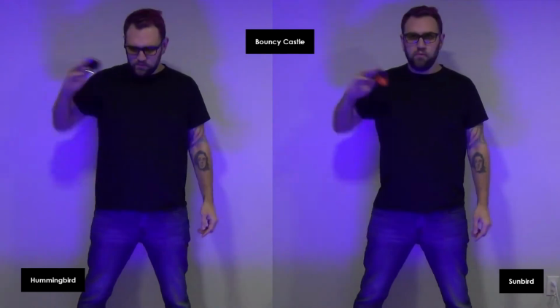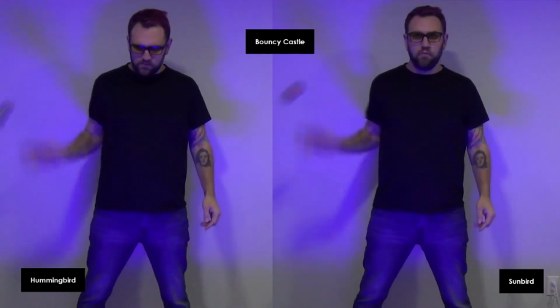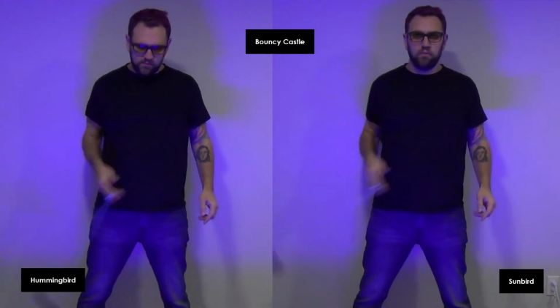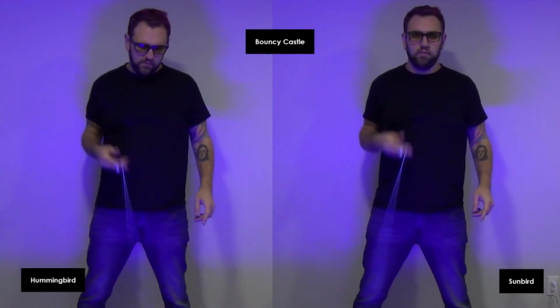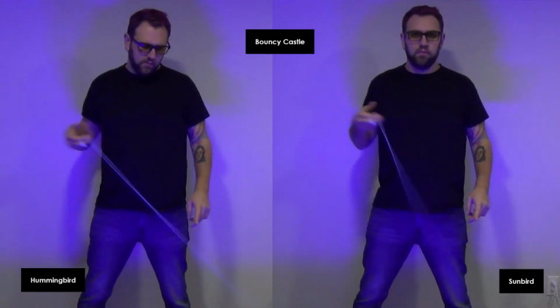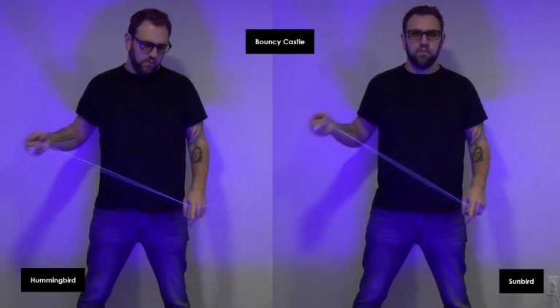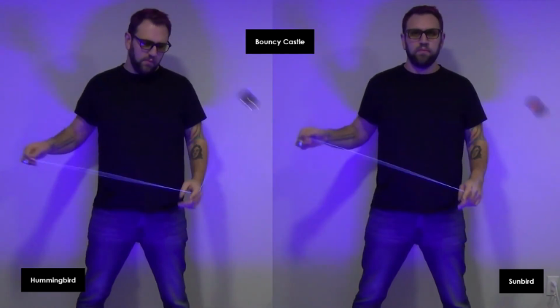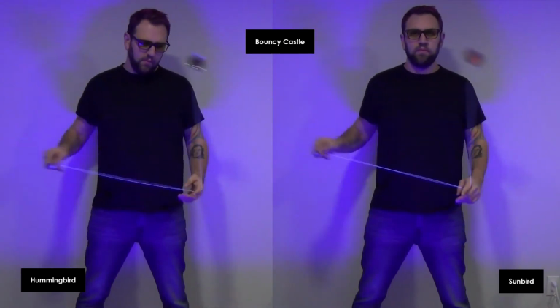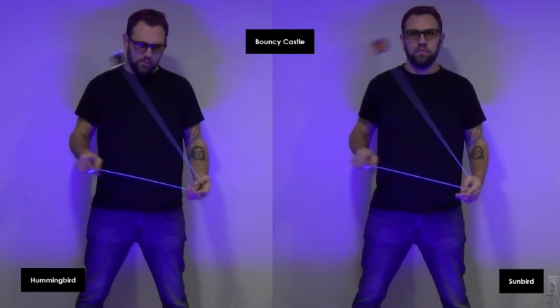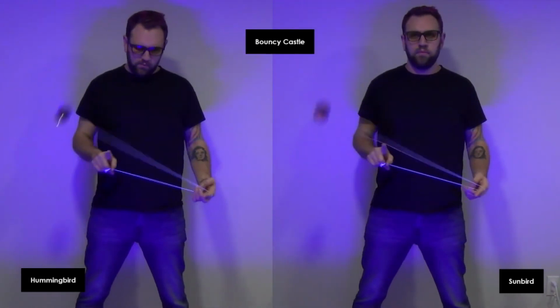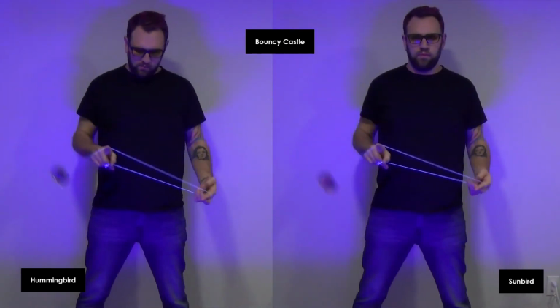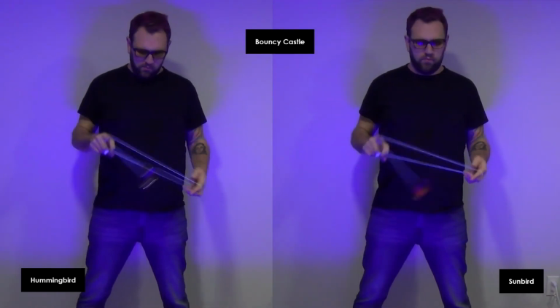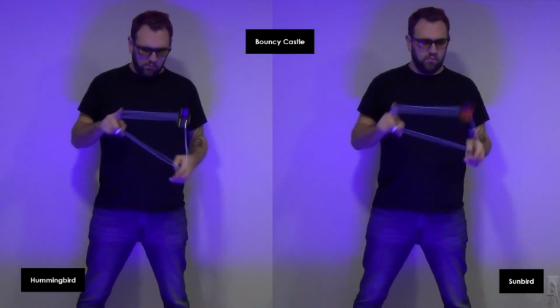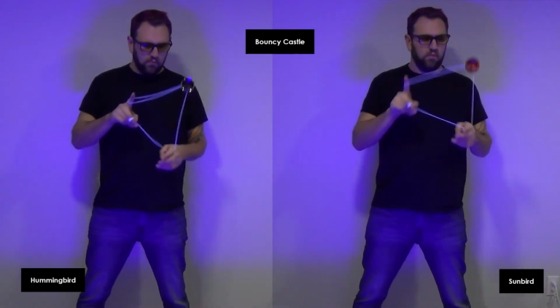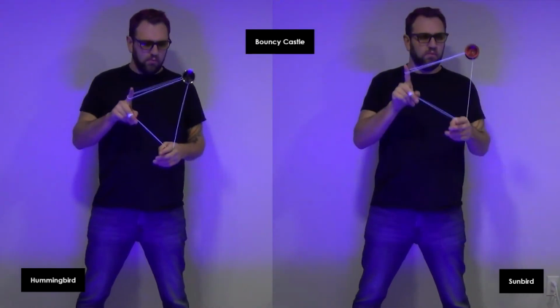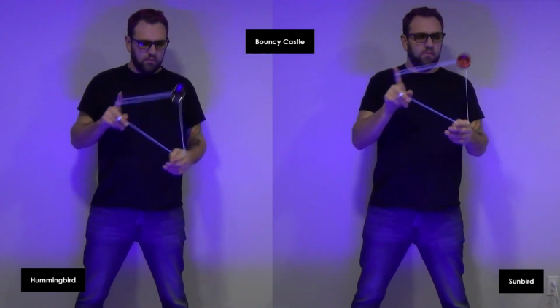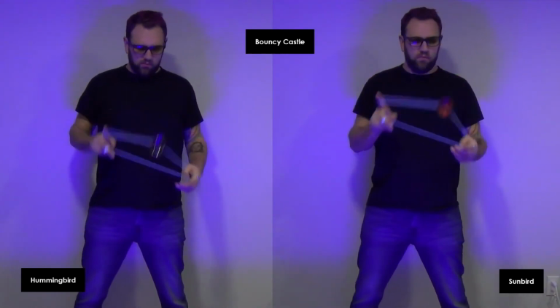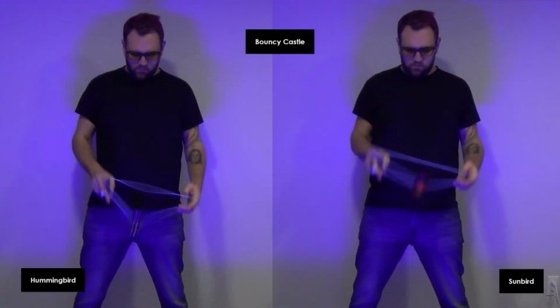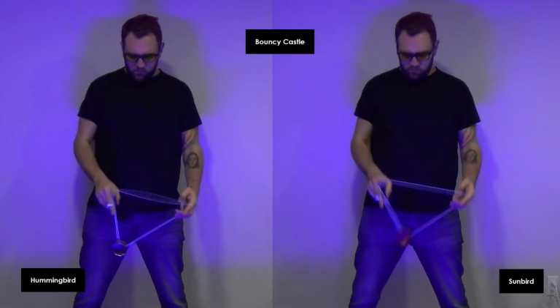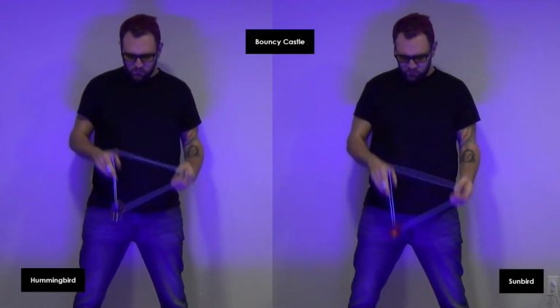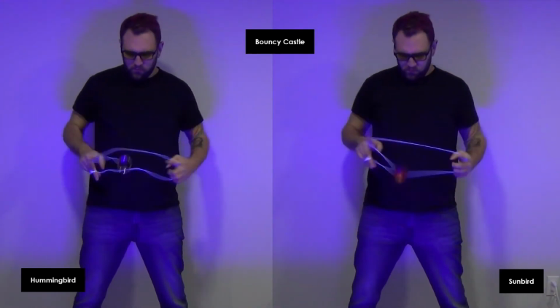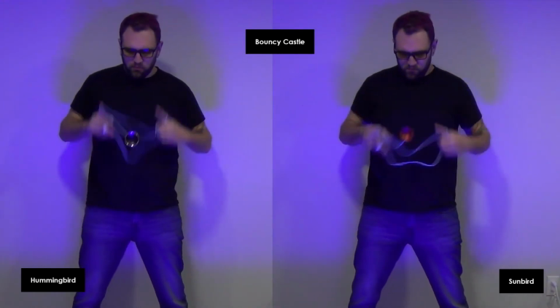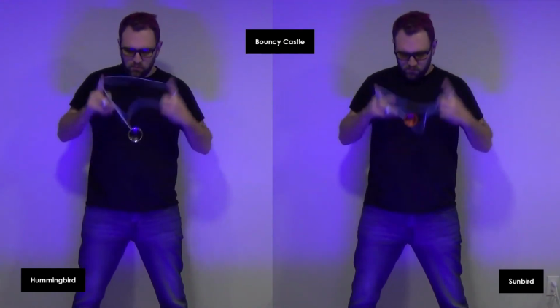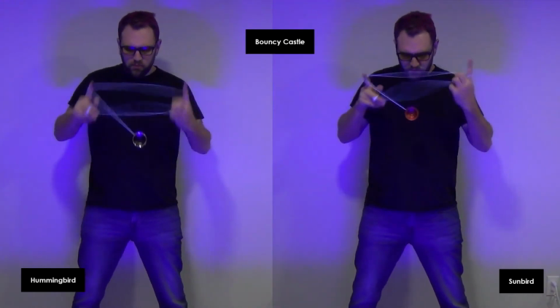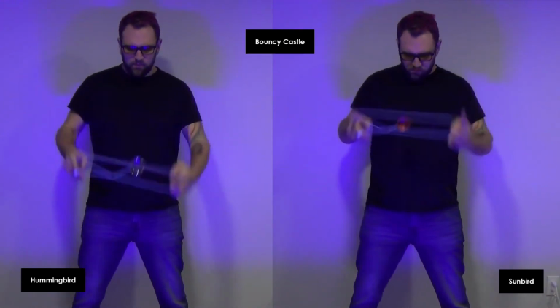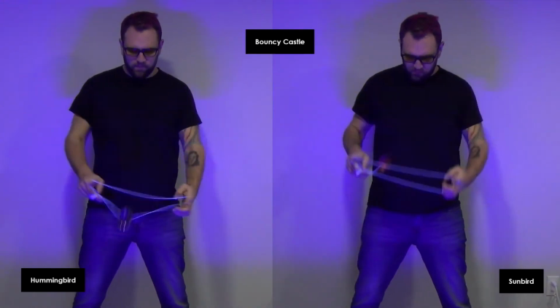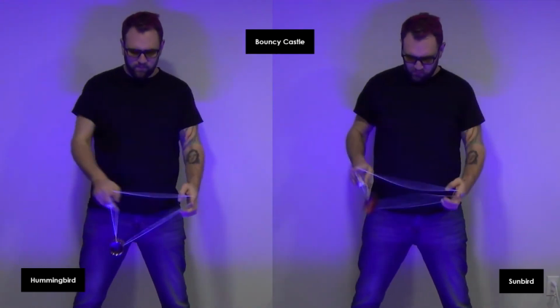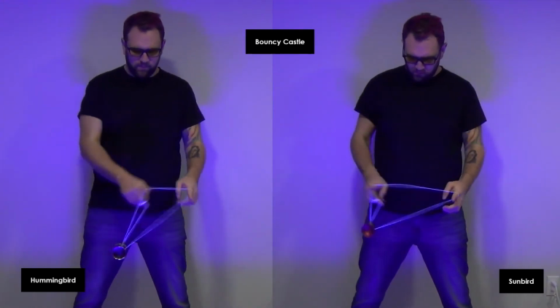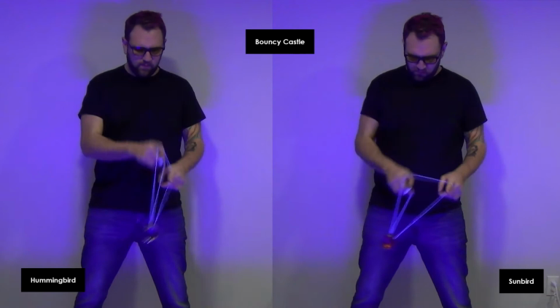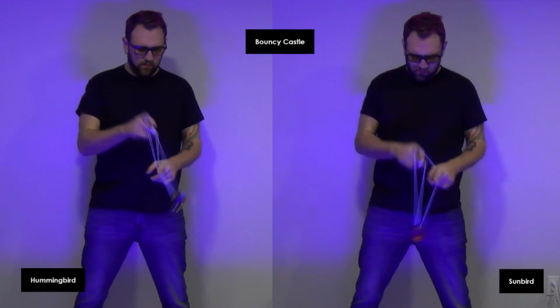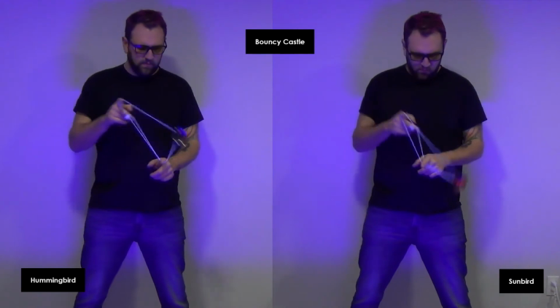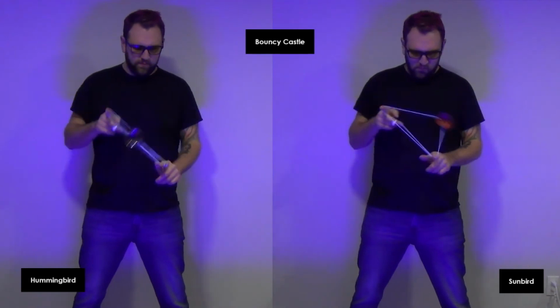On Bouncy Castle, these weren't substantially different for bounces. The Hummingbird felt lighter, but it didn't feel like a massive difference.